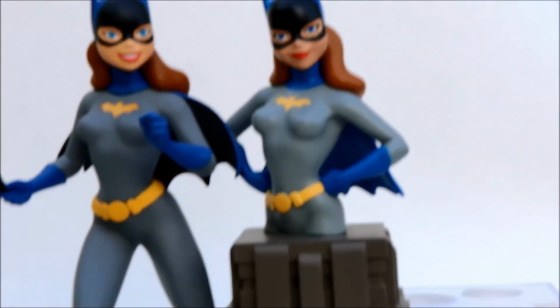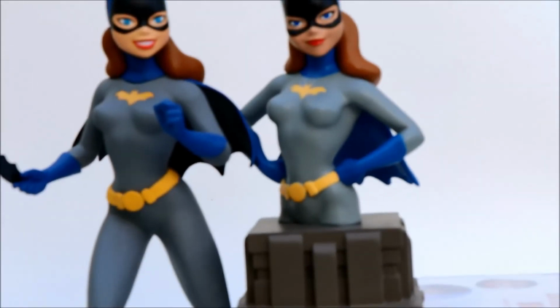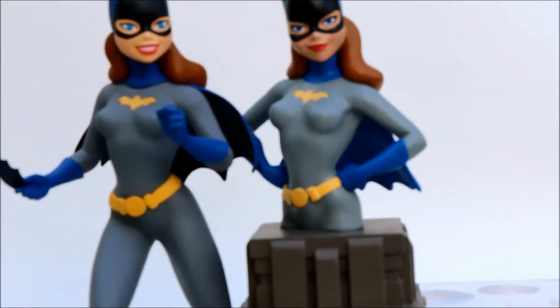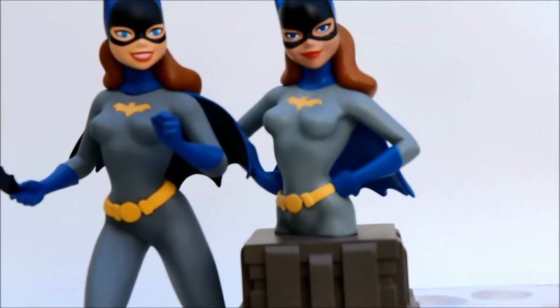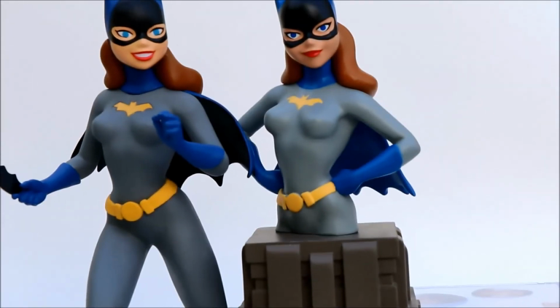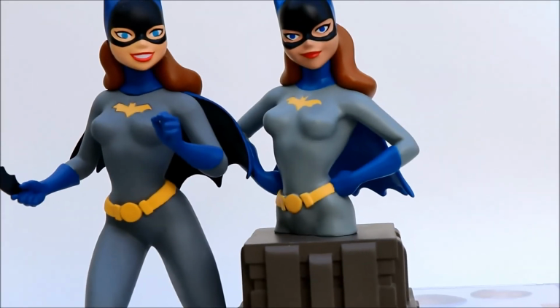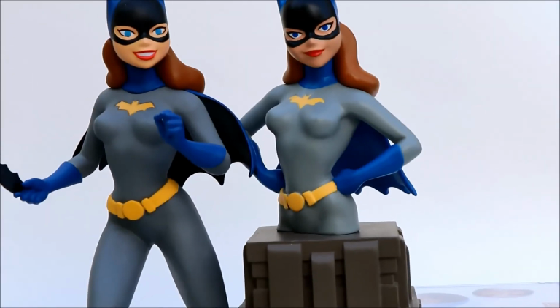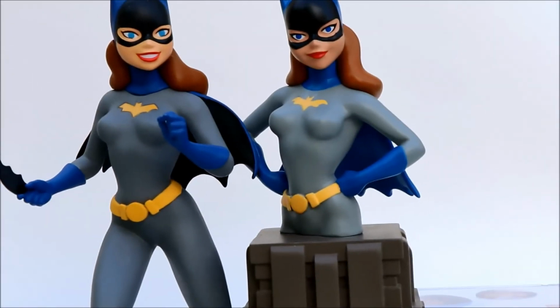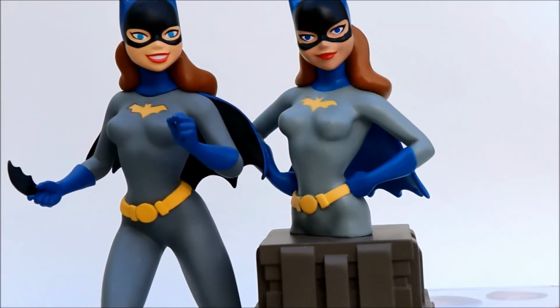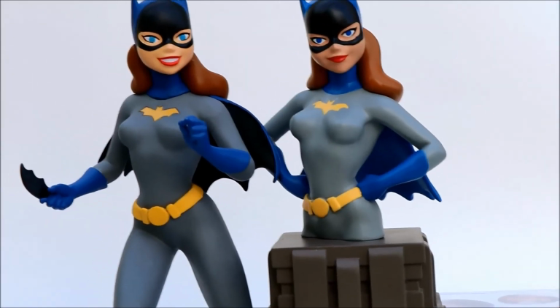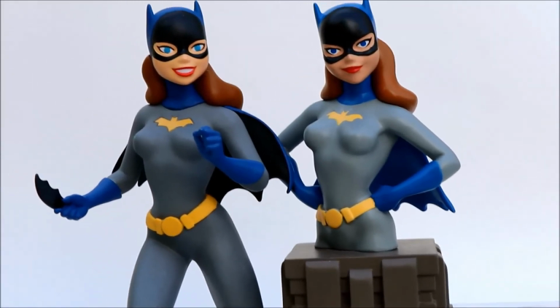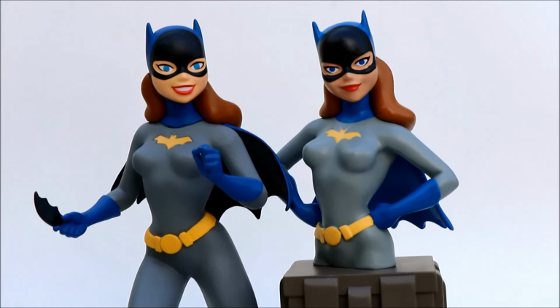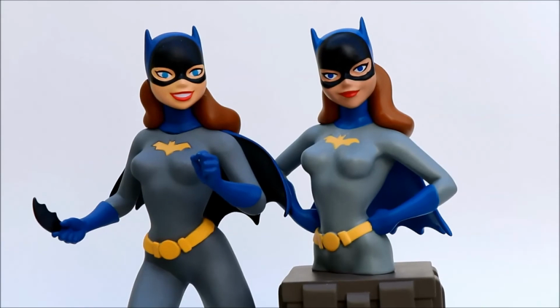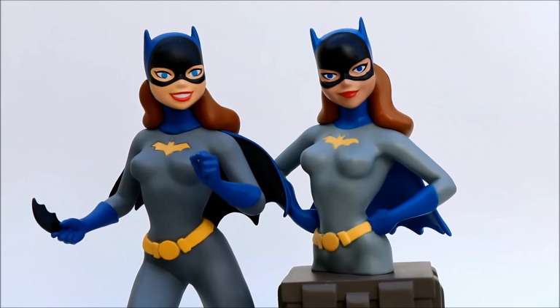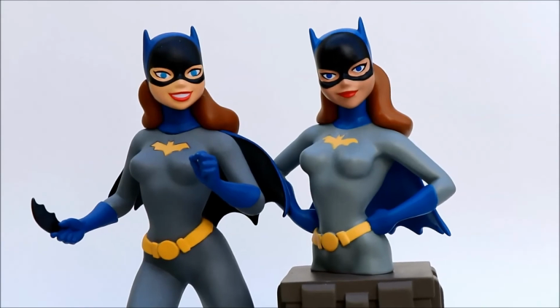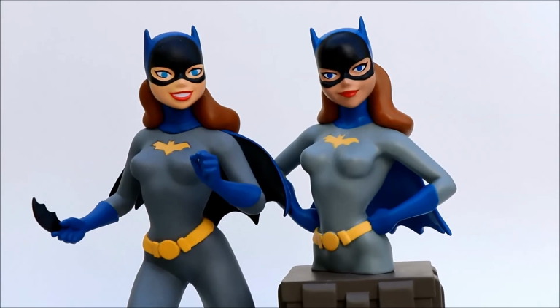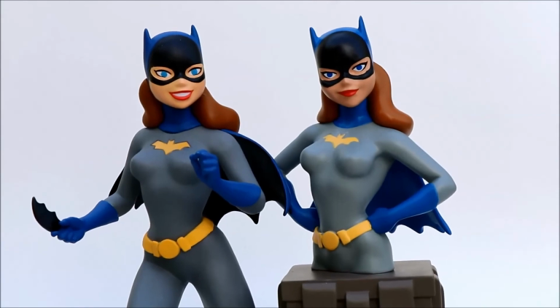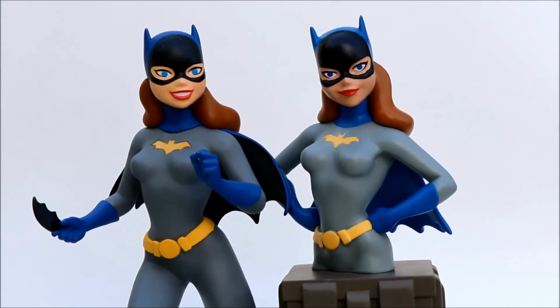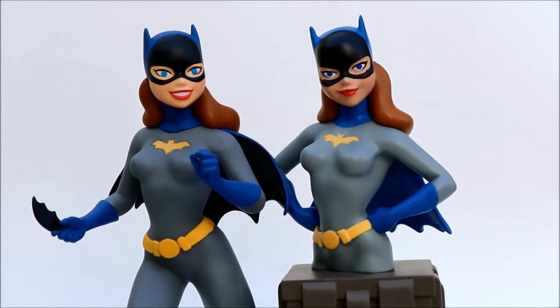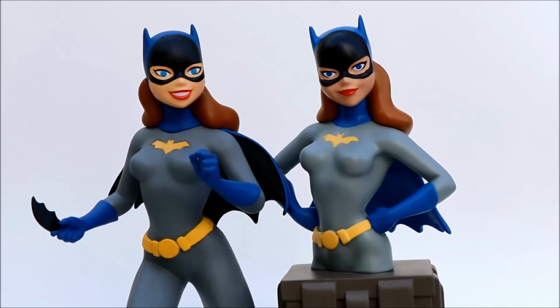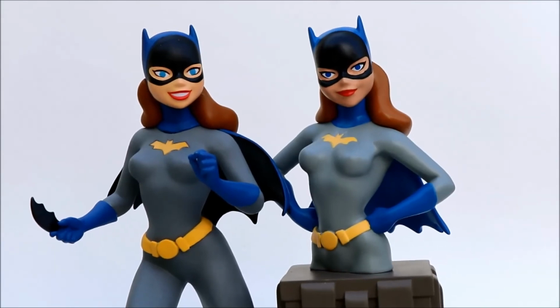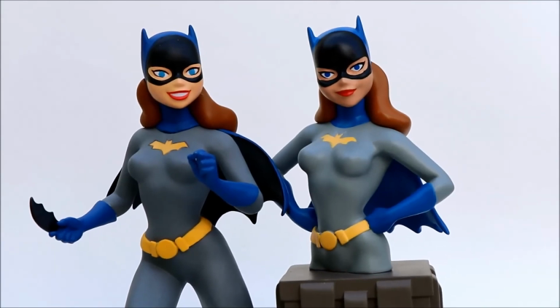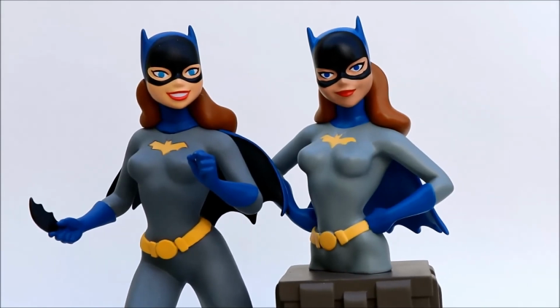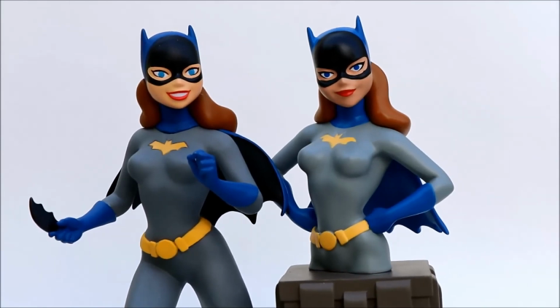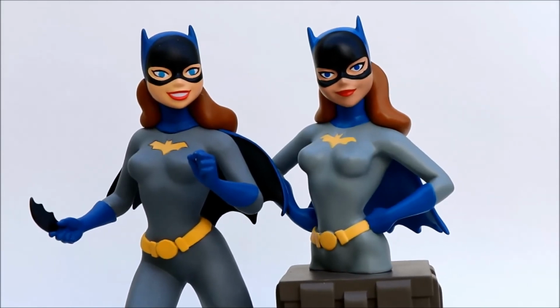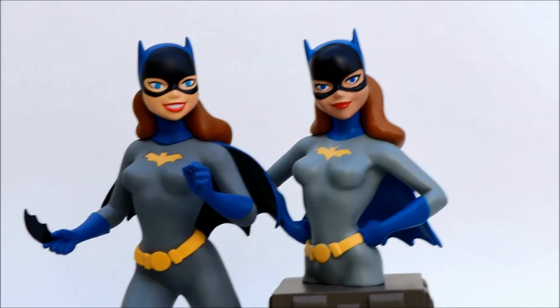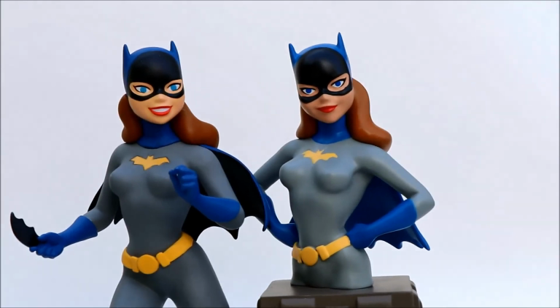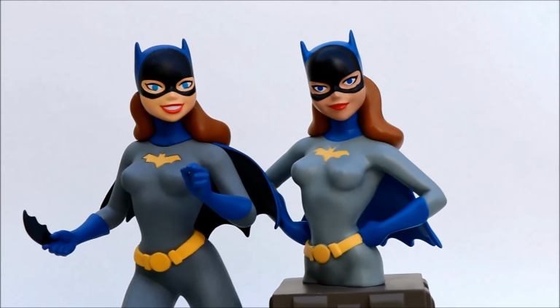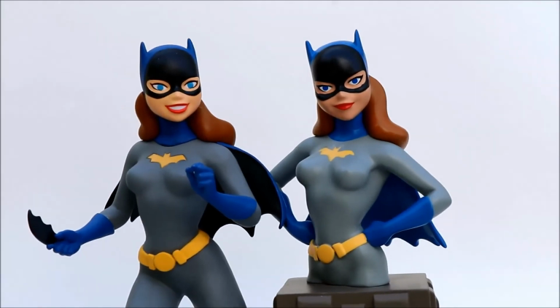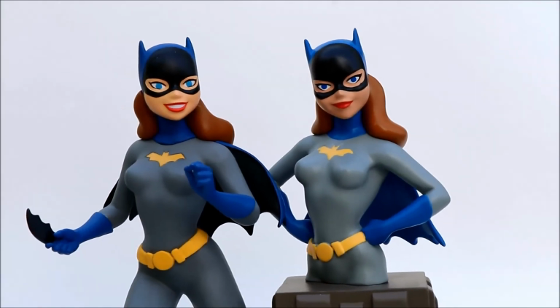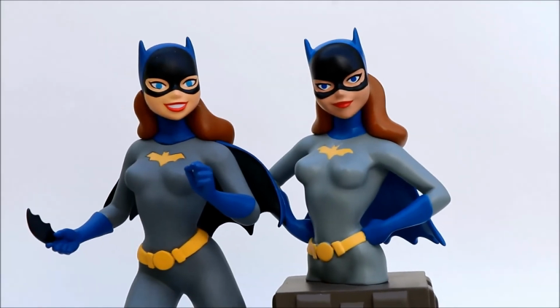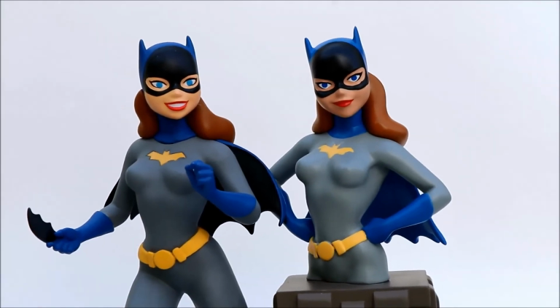They both have very good physiques and very good poses. Very pleased with both of them.